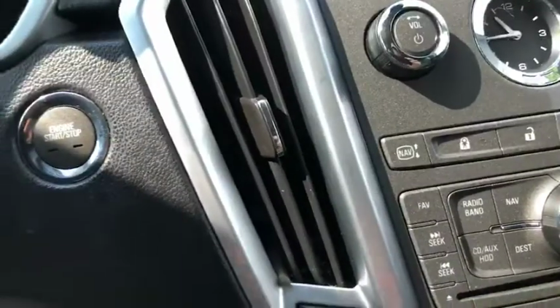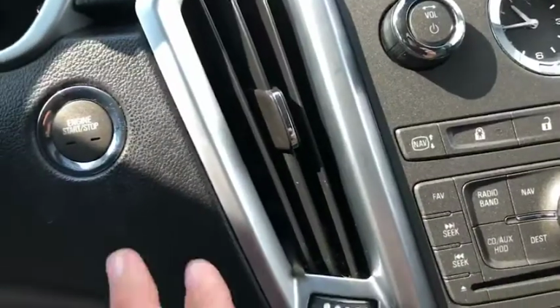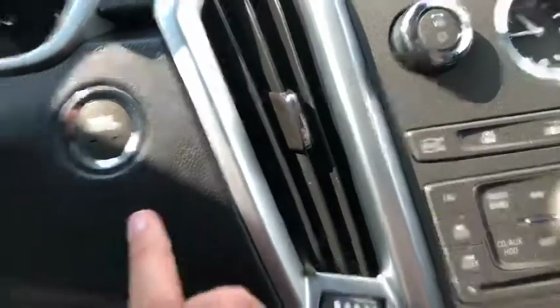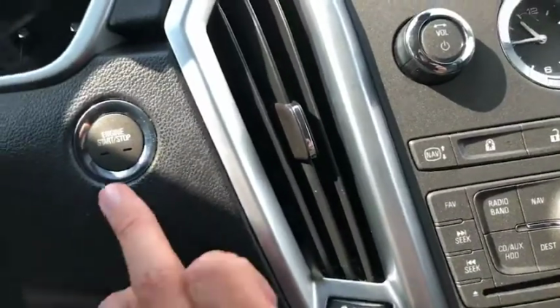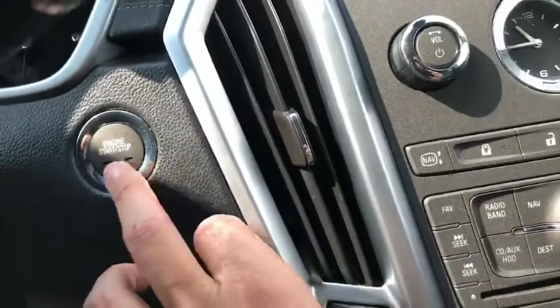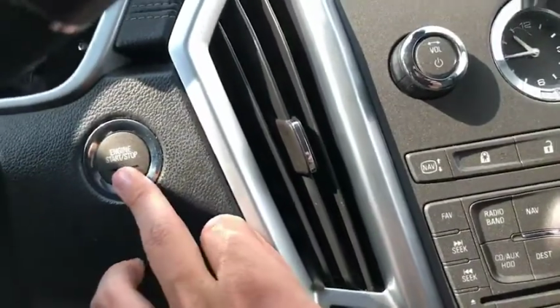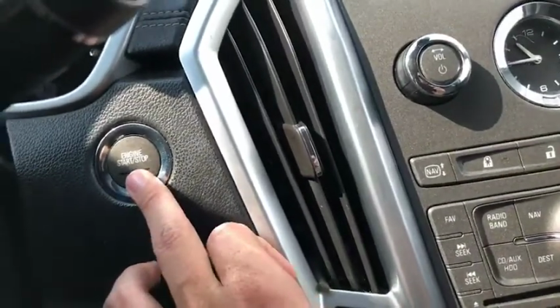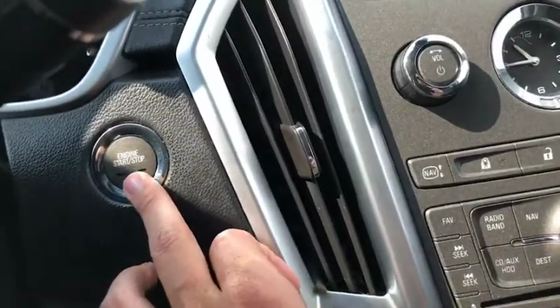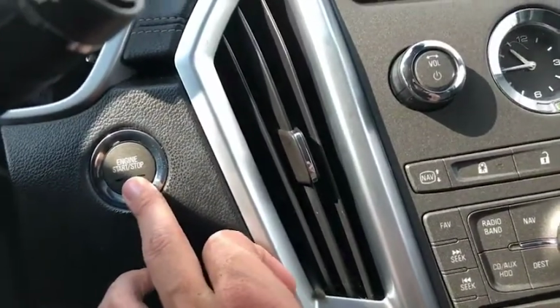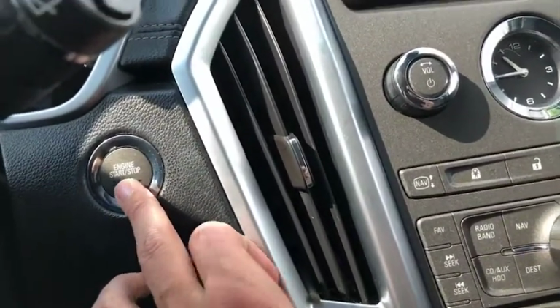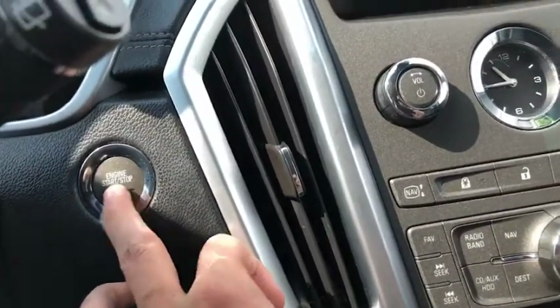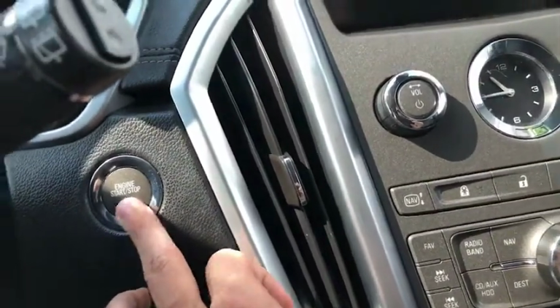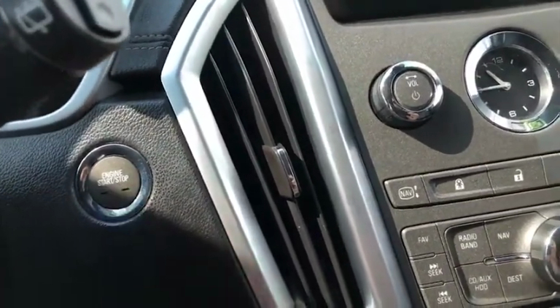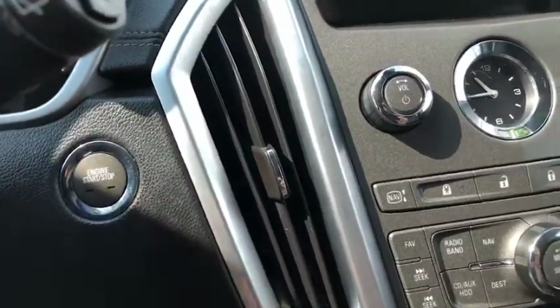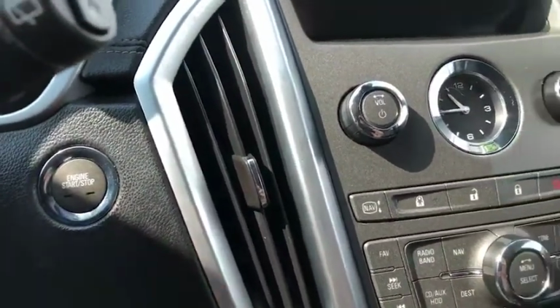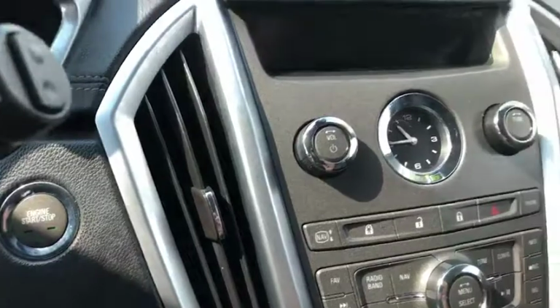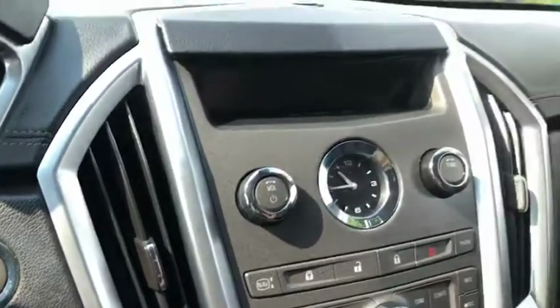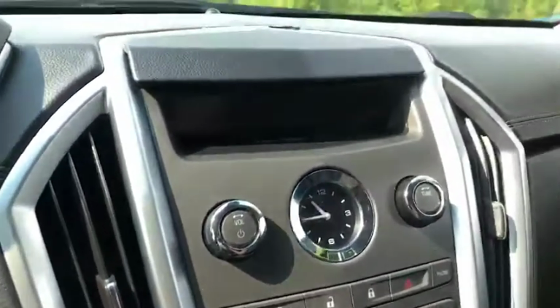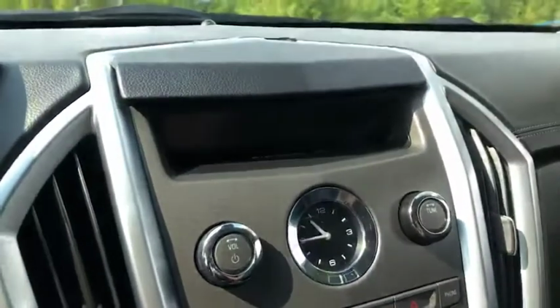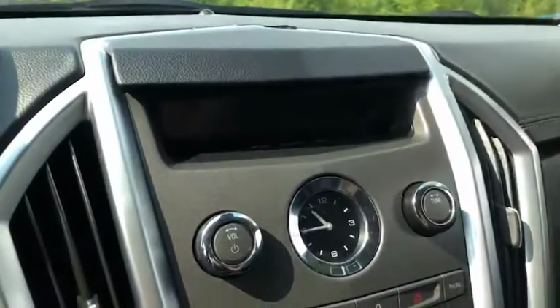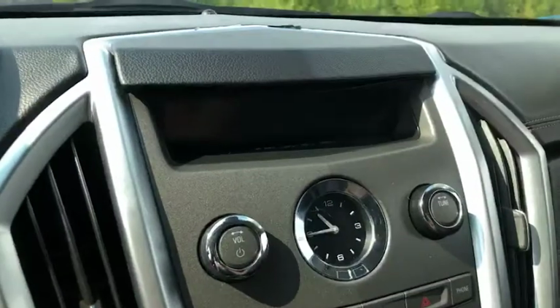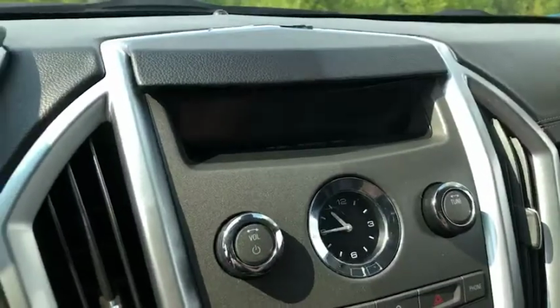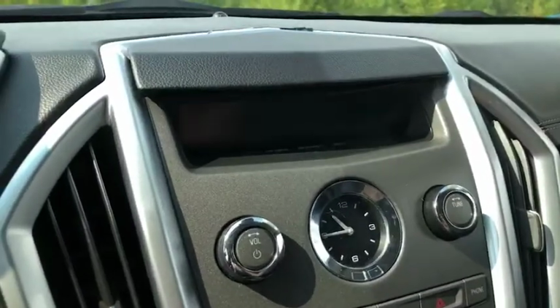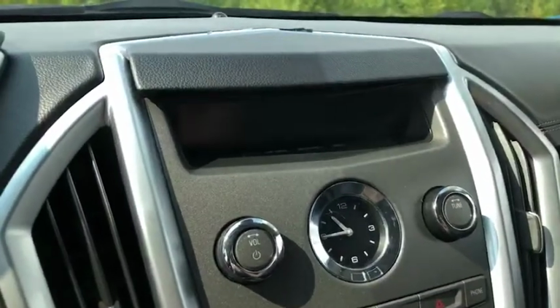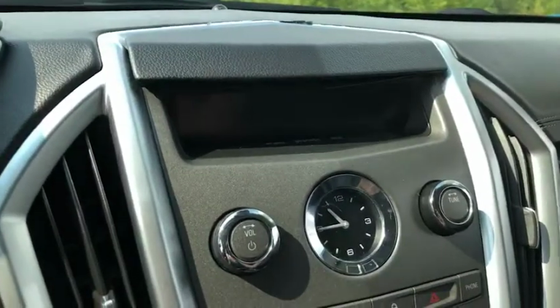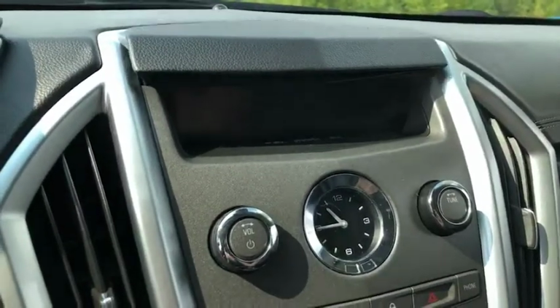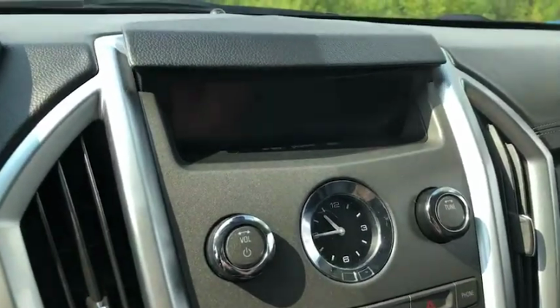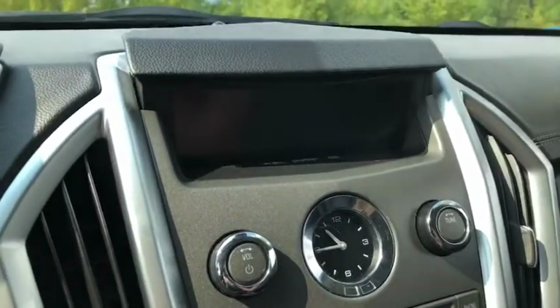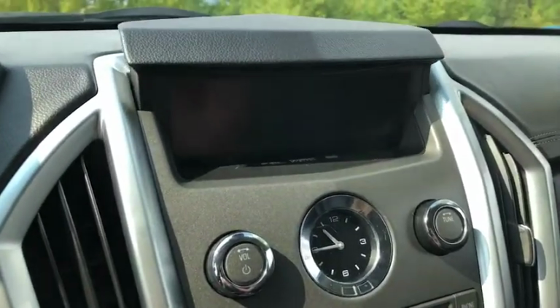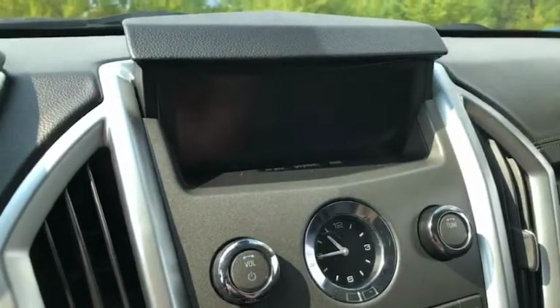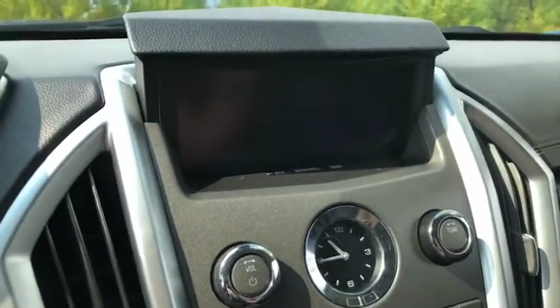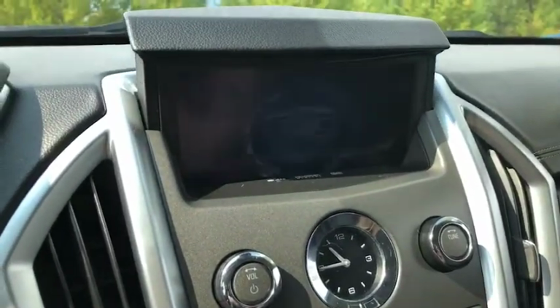Alright, this does have the push start and stop engine. I'm going to get that started now. I wanted you to see.